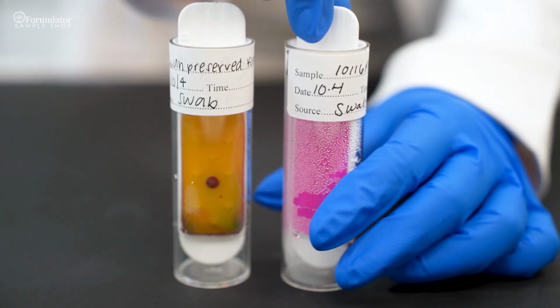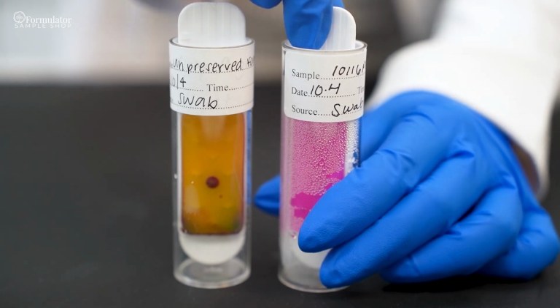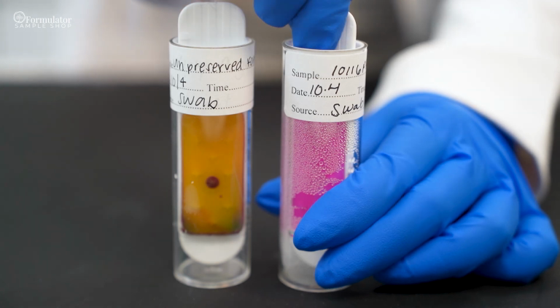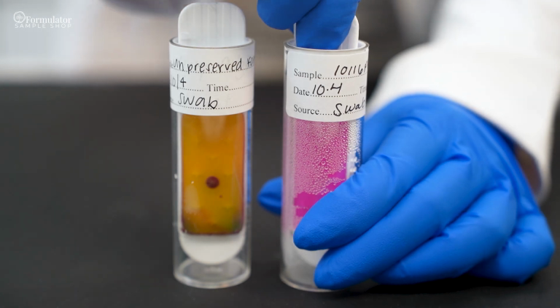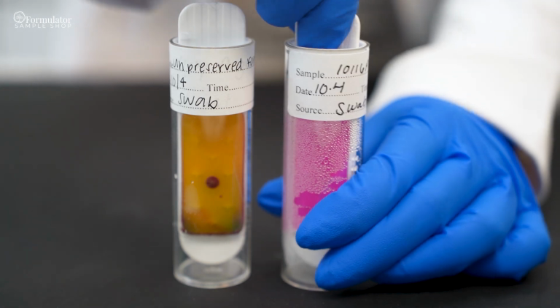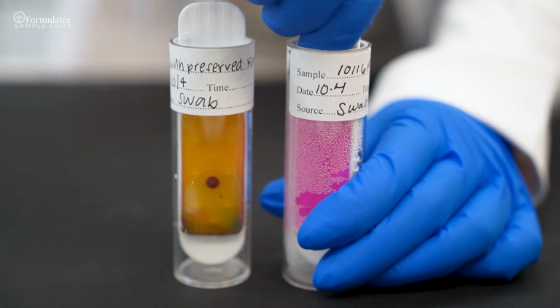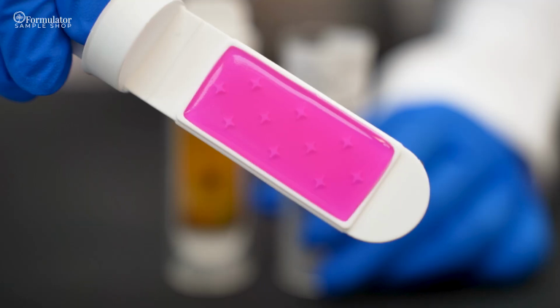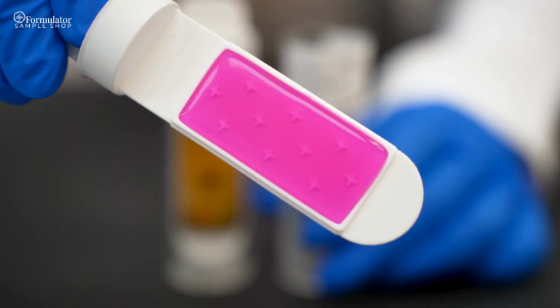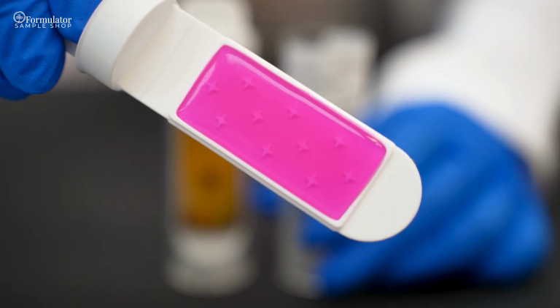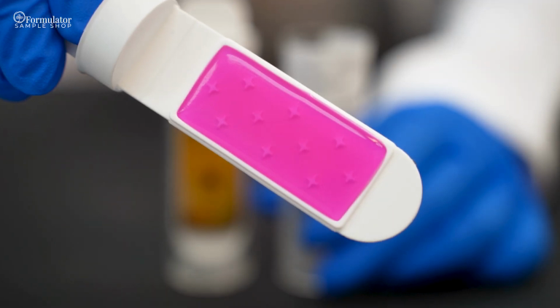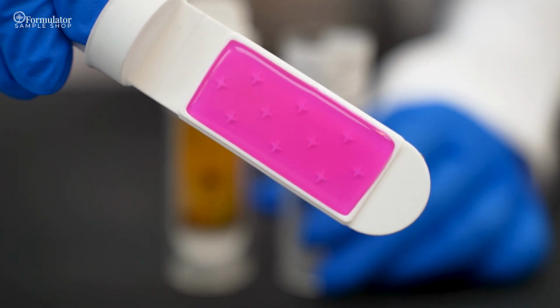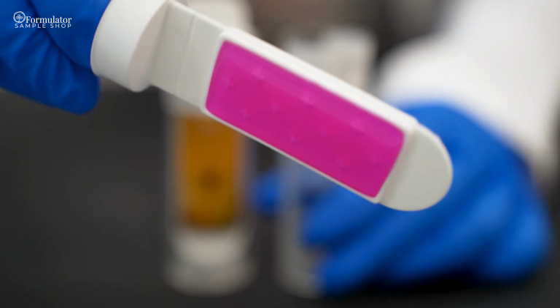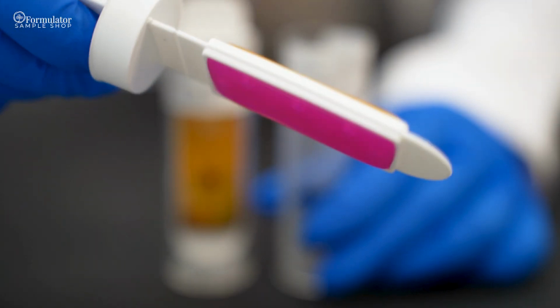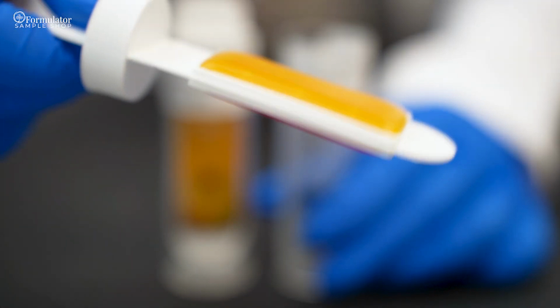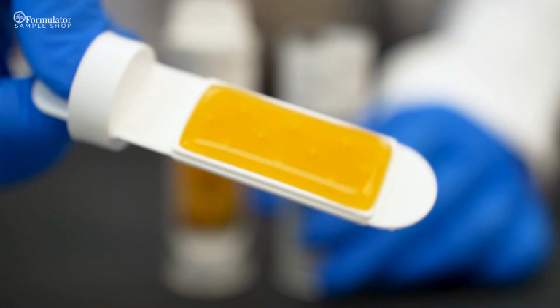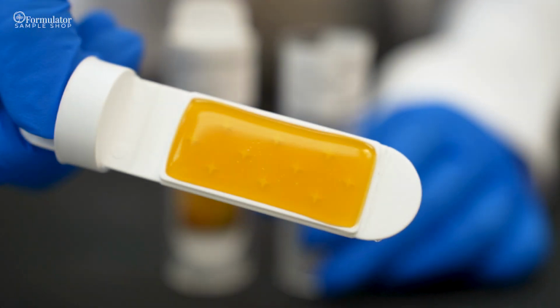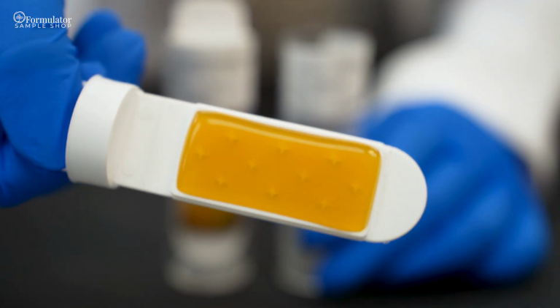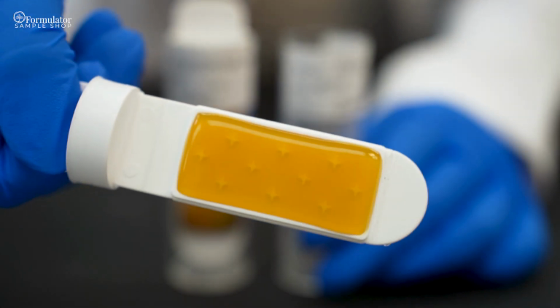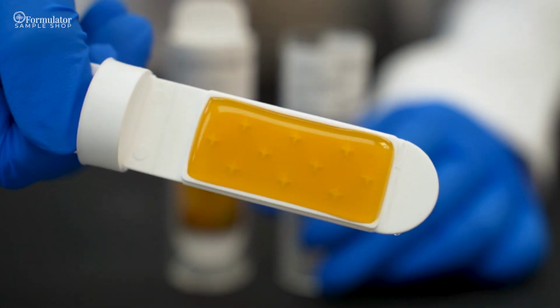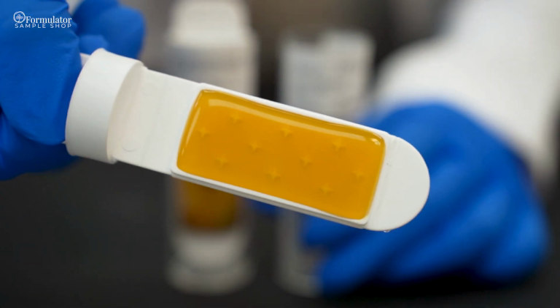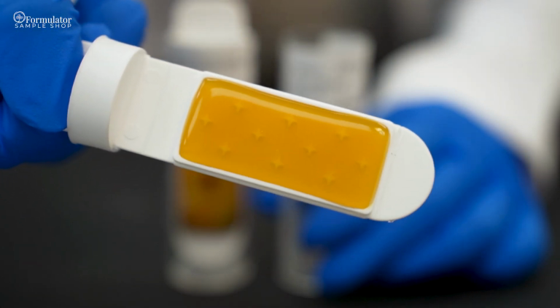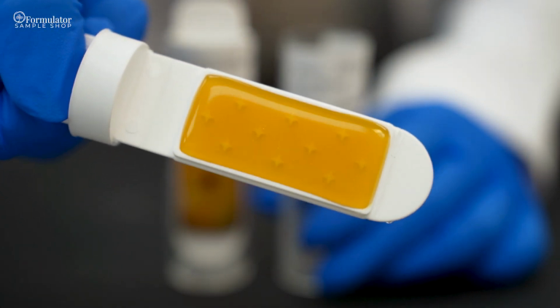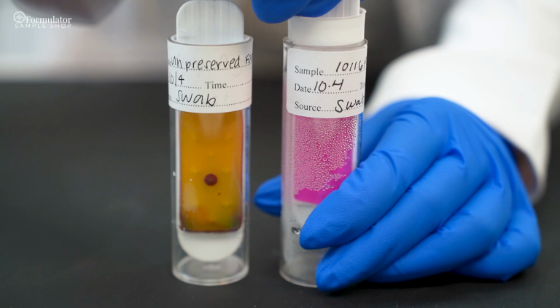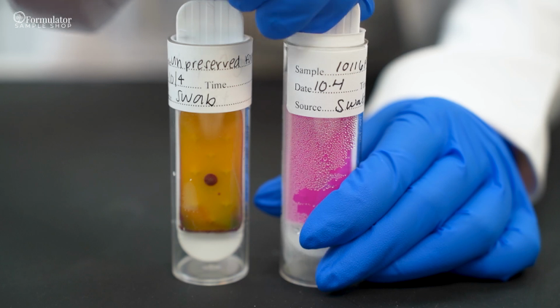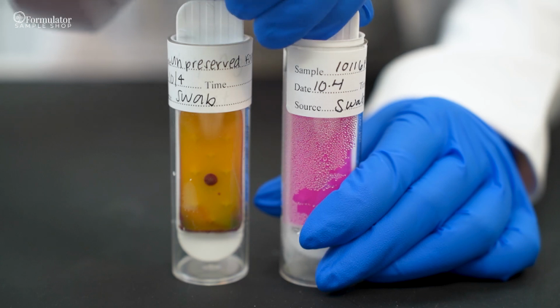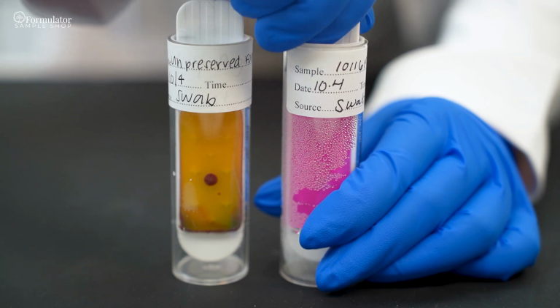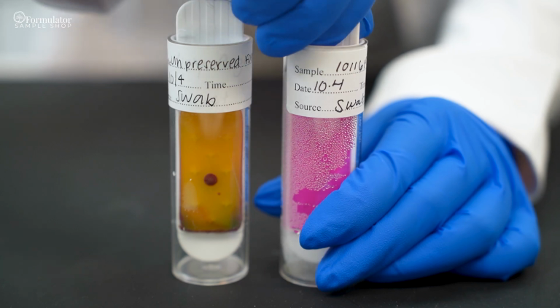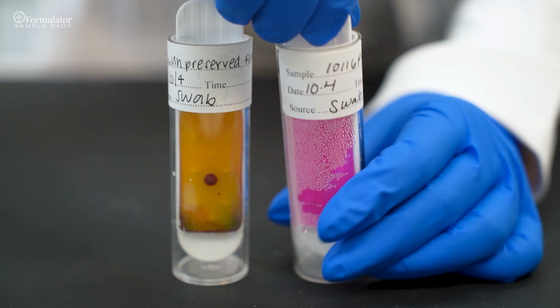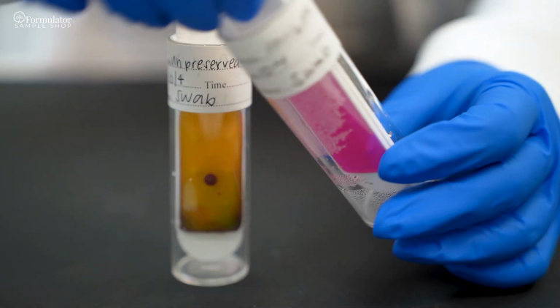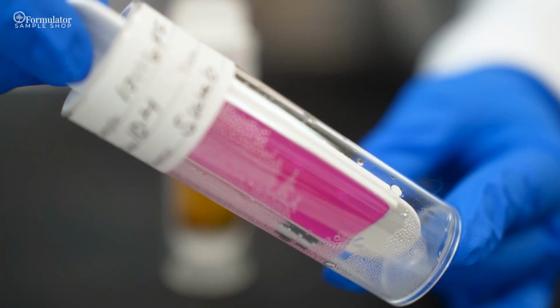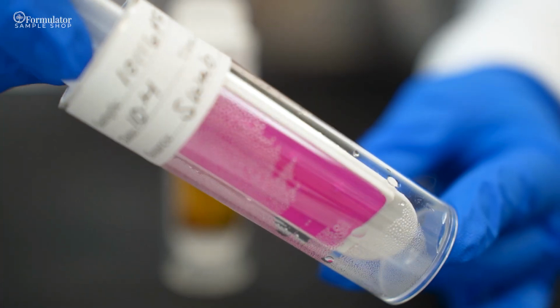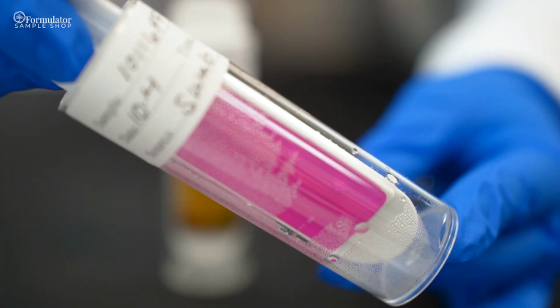Hopefully the micro slides remain in their pink and yellow state. However, if you begin to see changes, follow the instruction card to determine what you may be seeing.